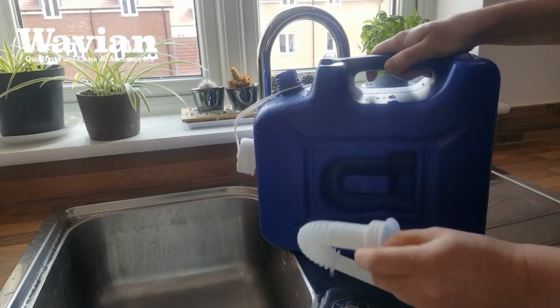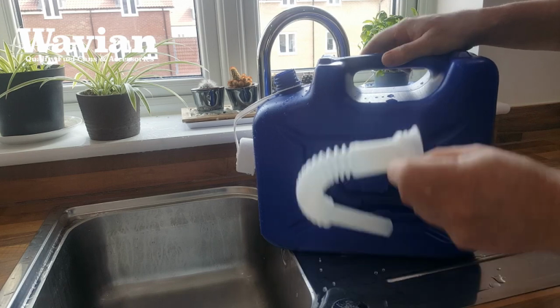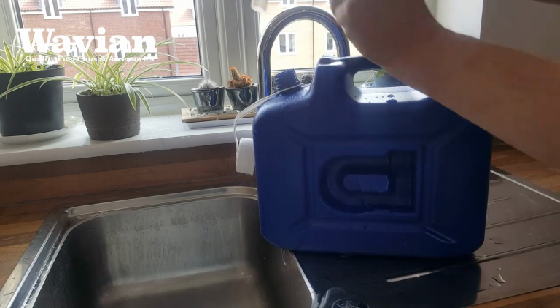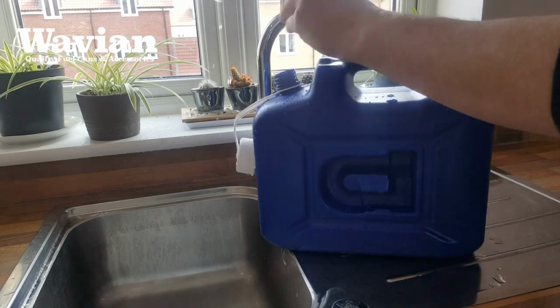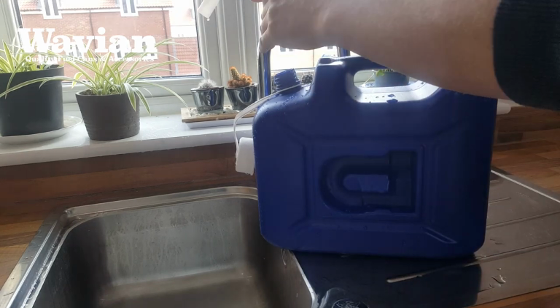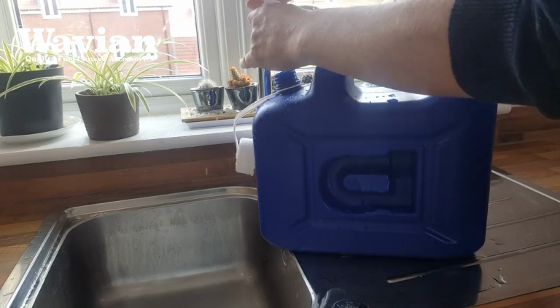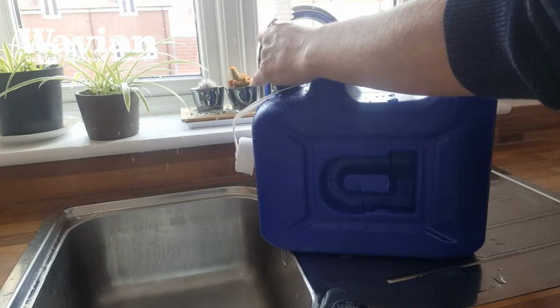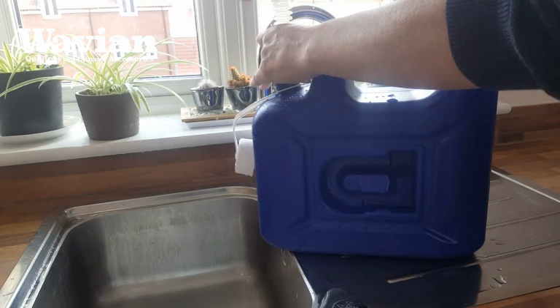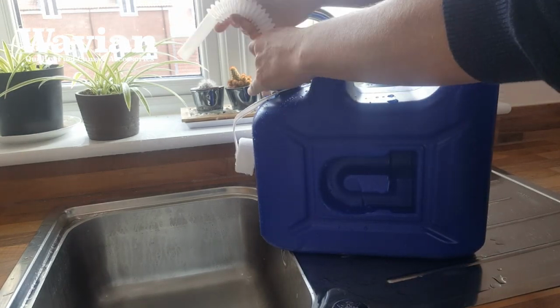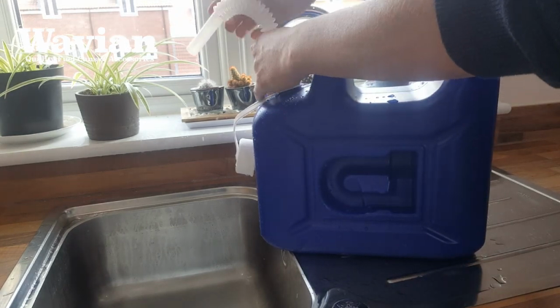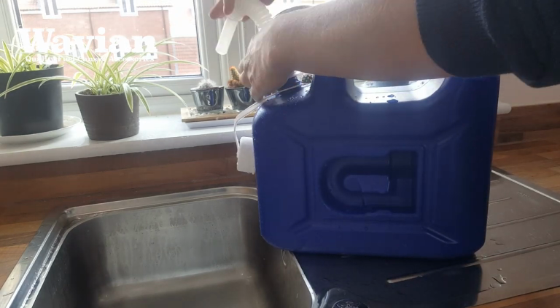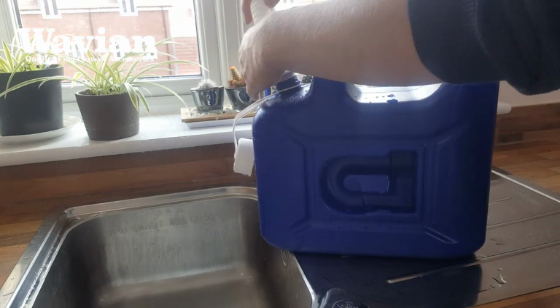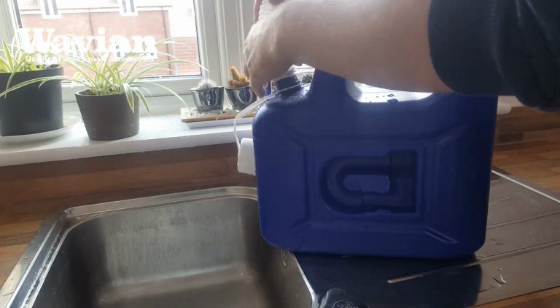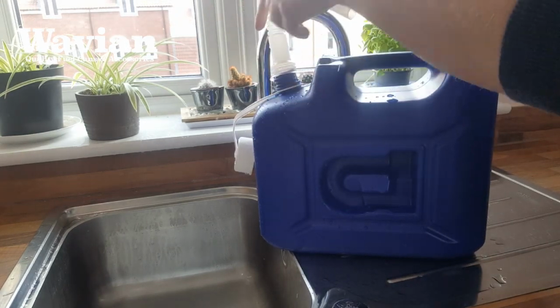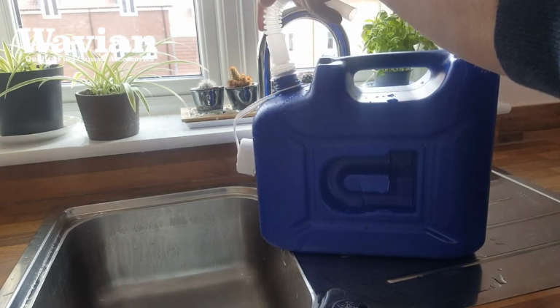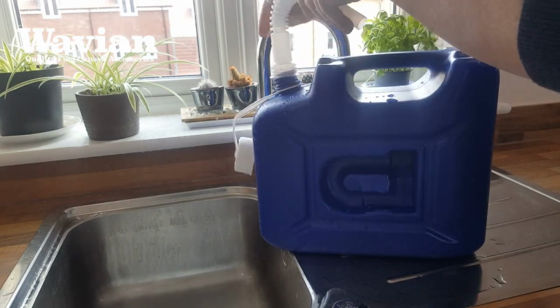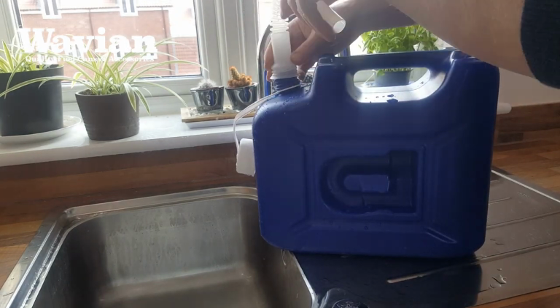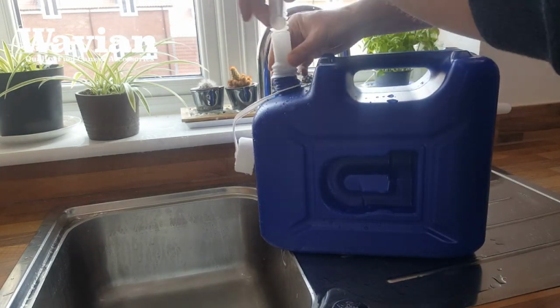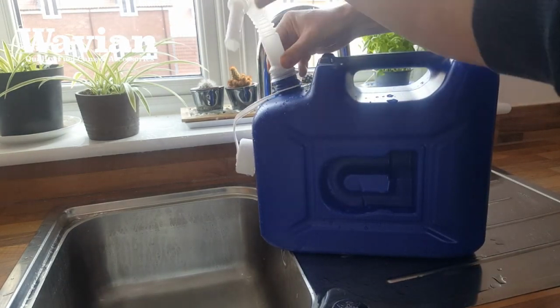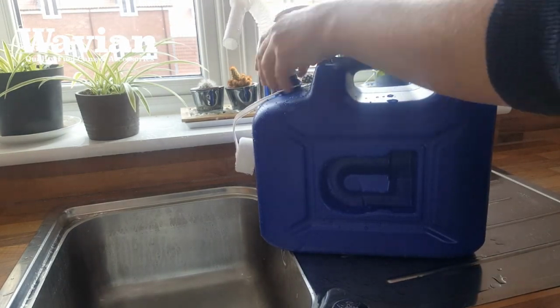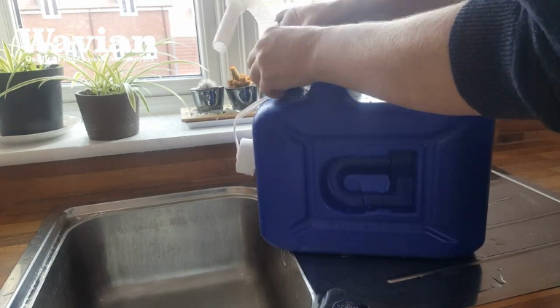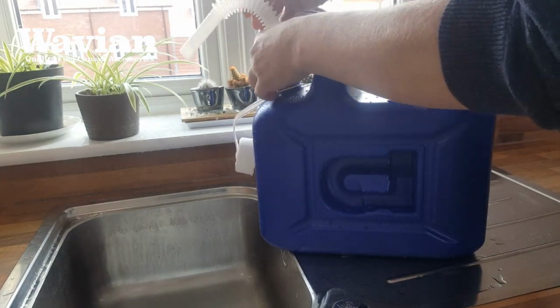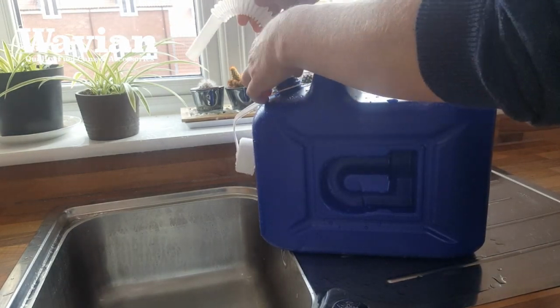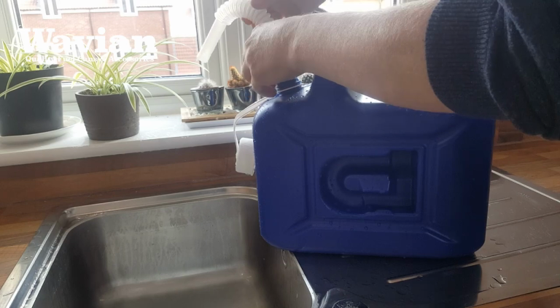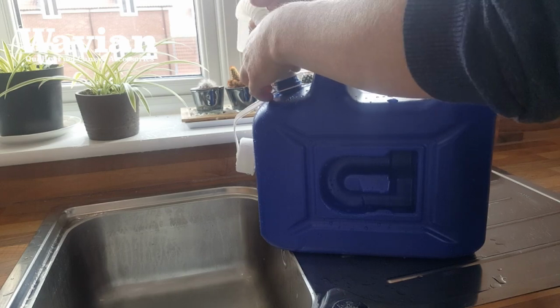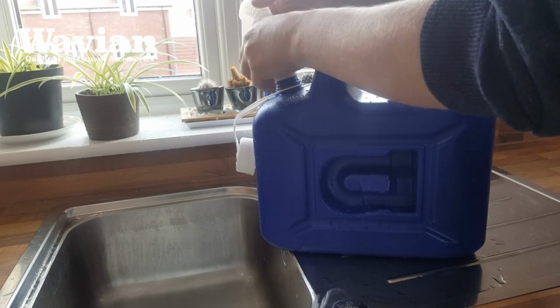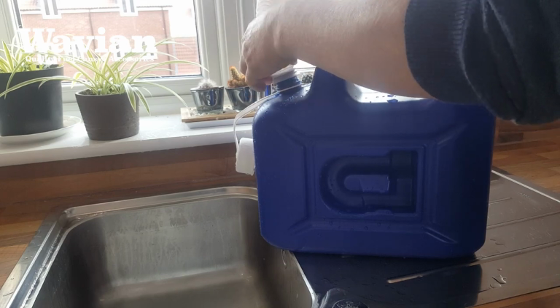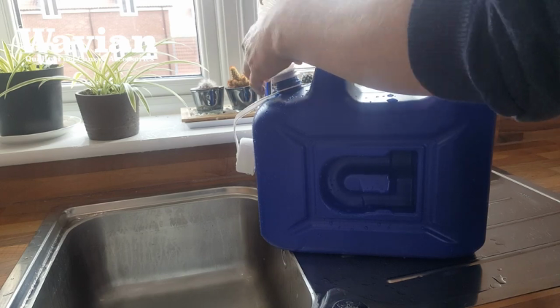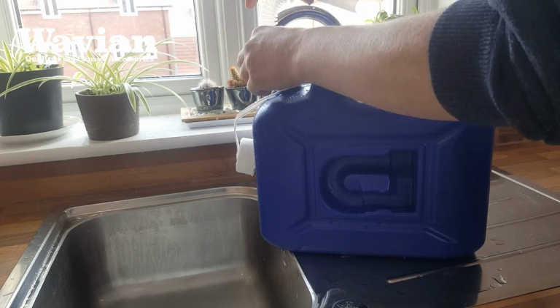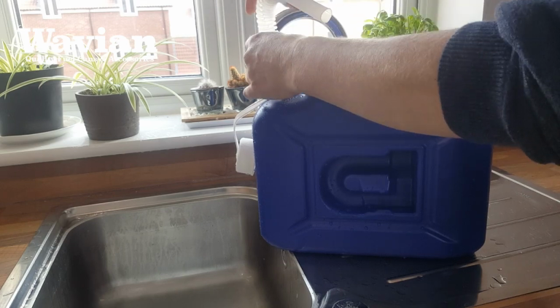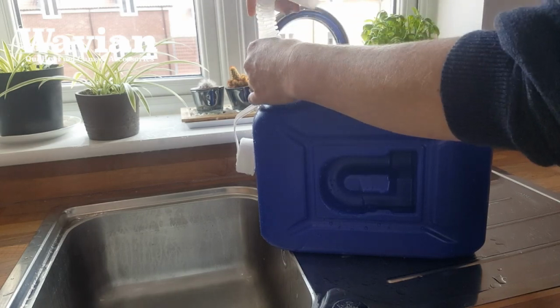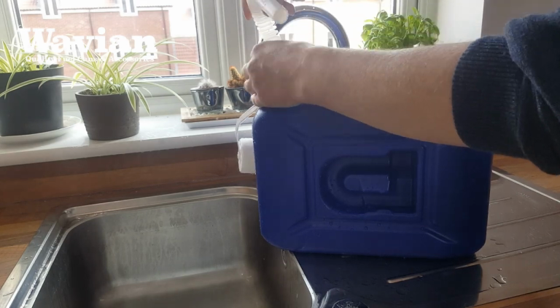These cans will suit customers who refill on a regular basis, or for those who like to keep an emergency supply of AdBlue in their vehicle.